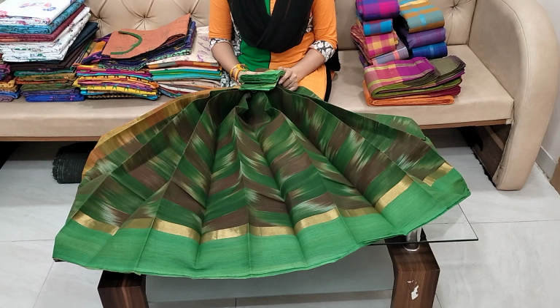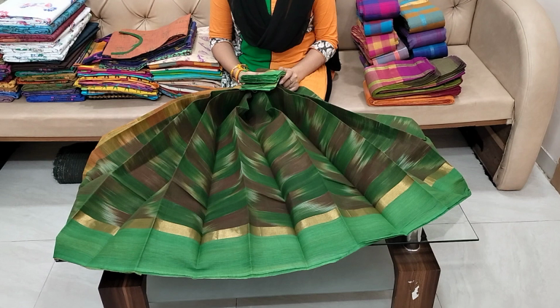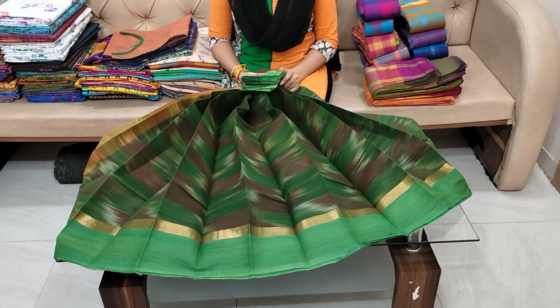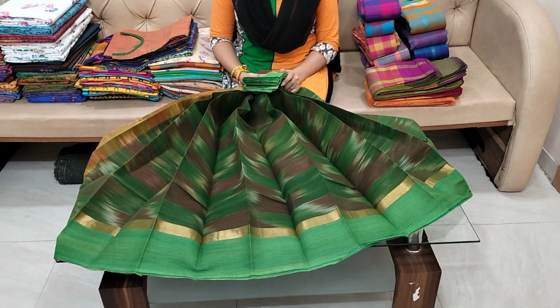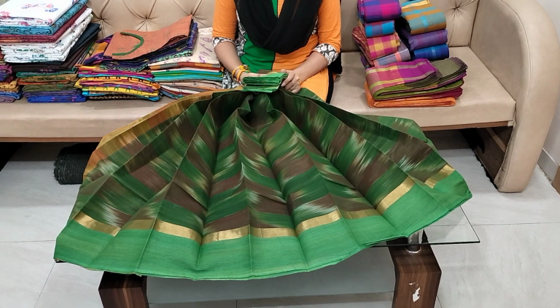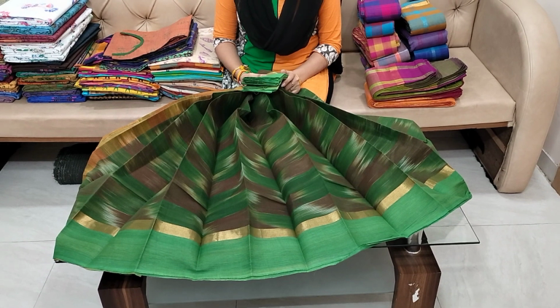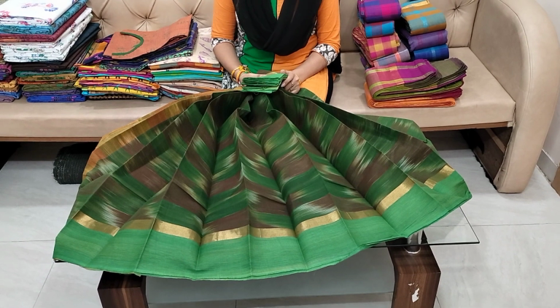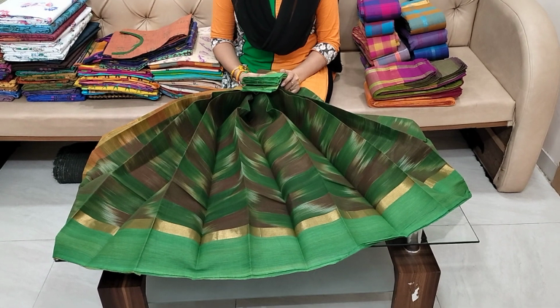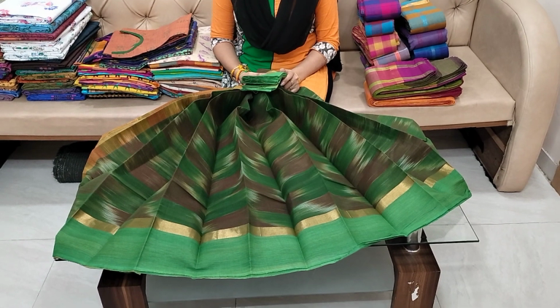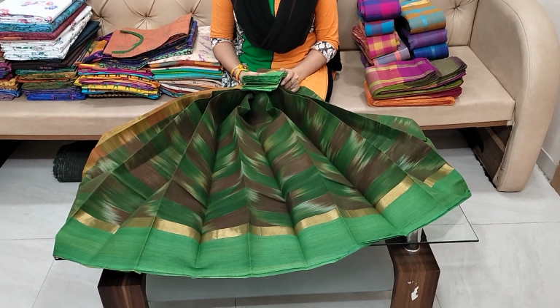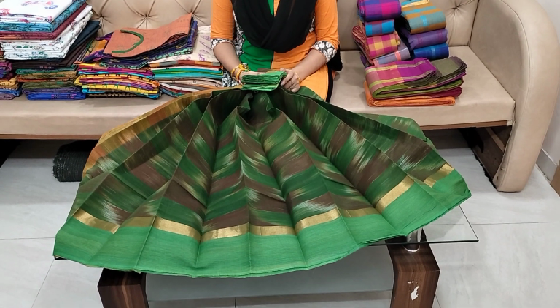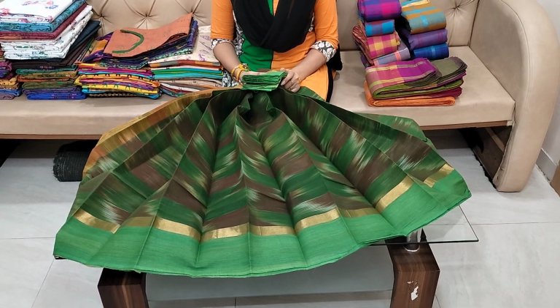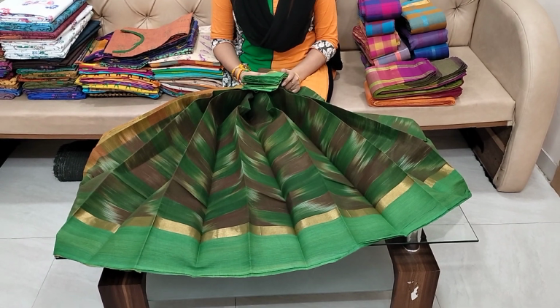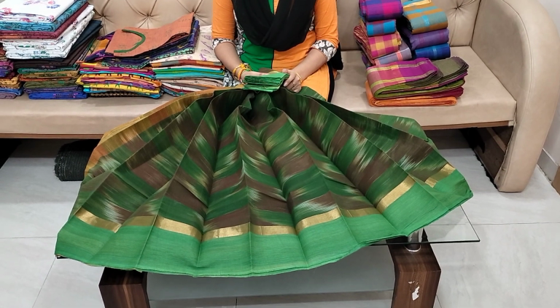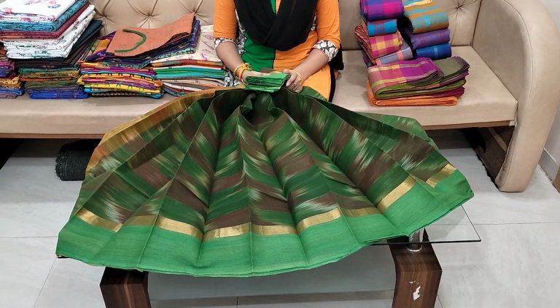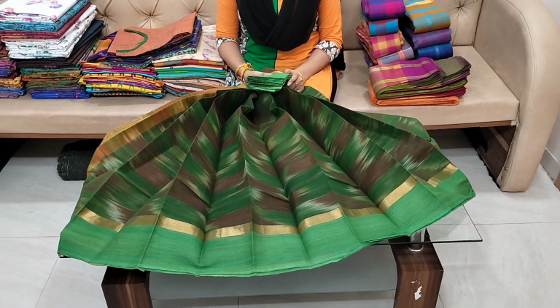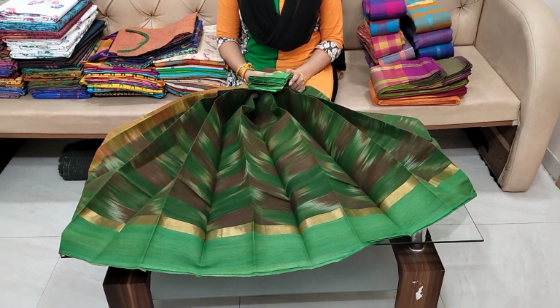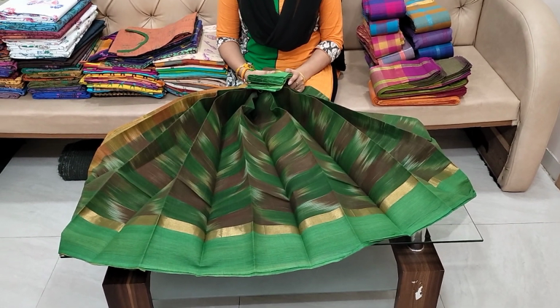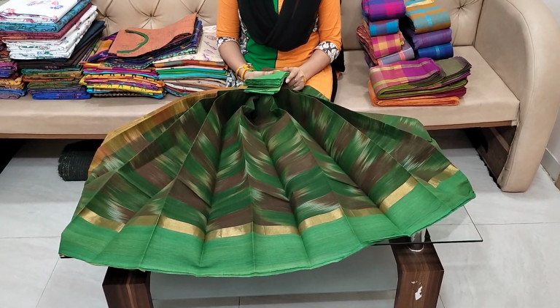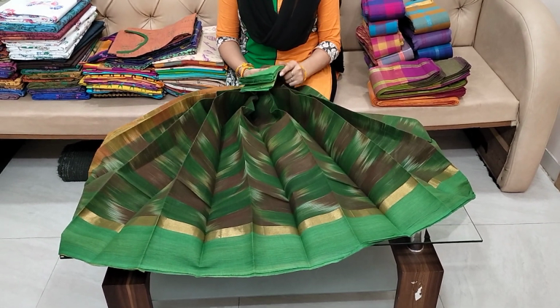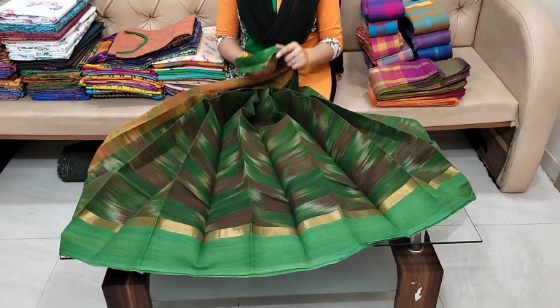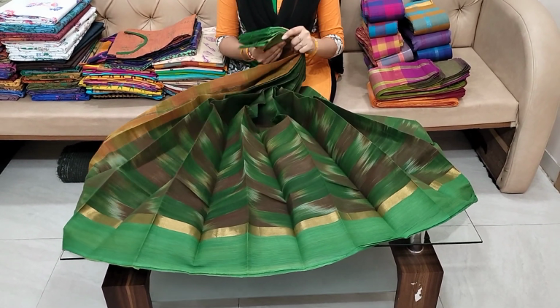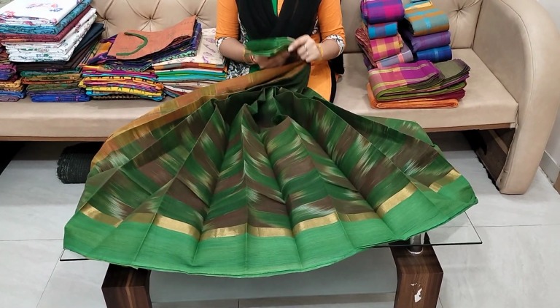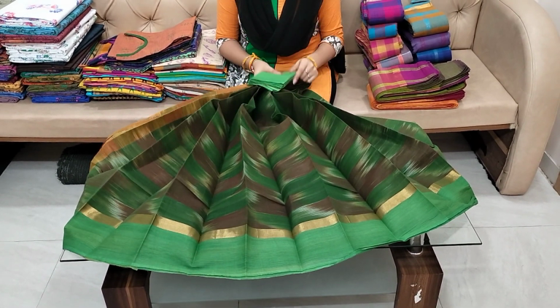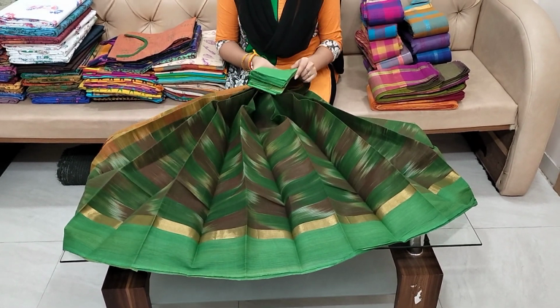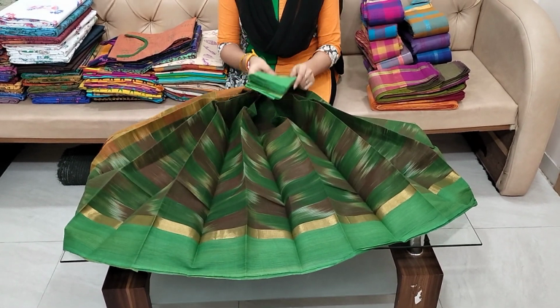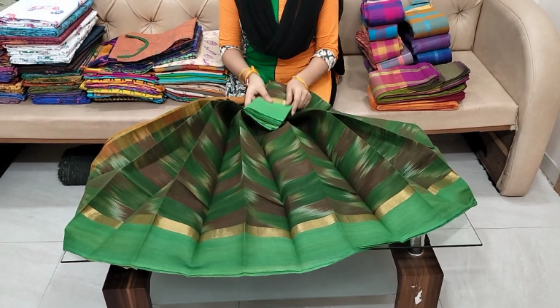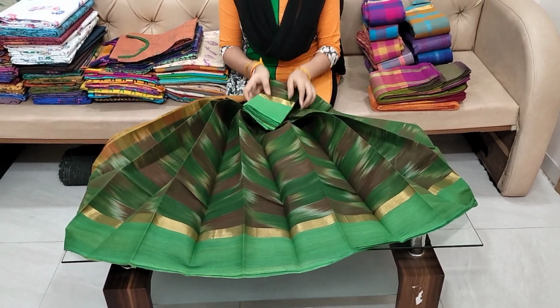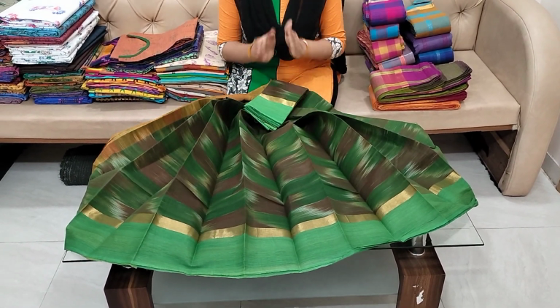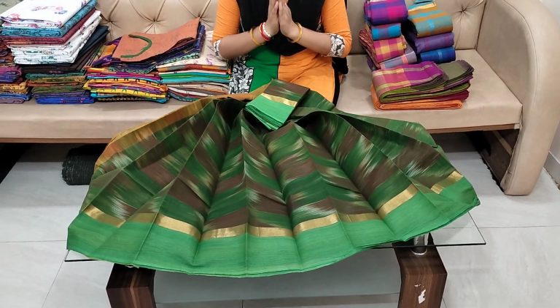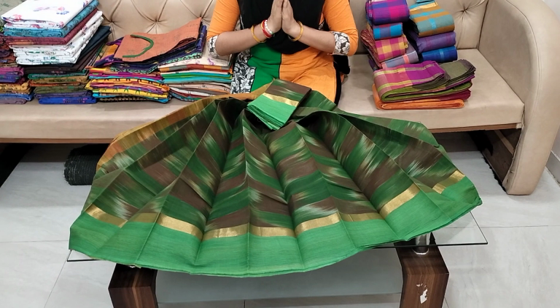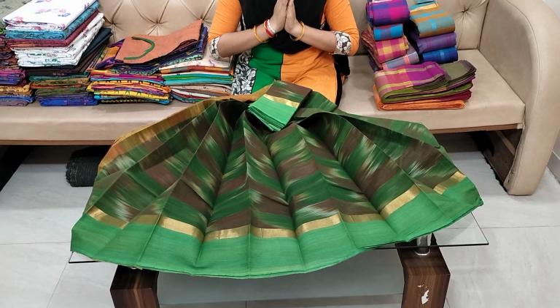Hello friends, welcome to our channel, Saris Wholesale. Saris Wholesale subscribers also know that.